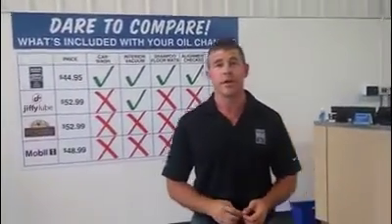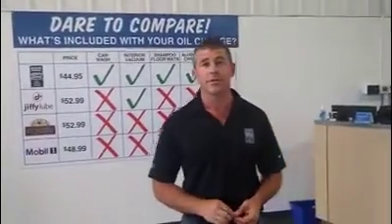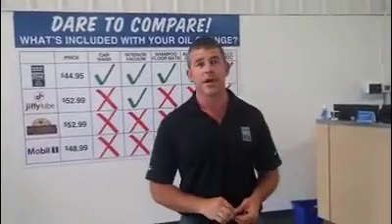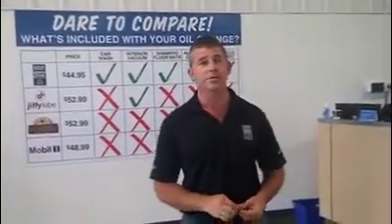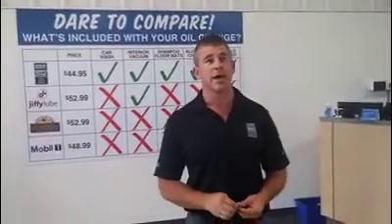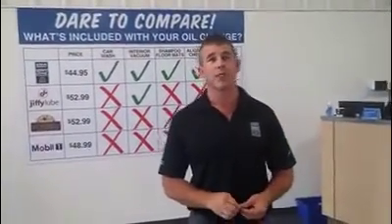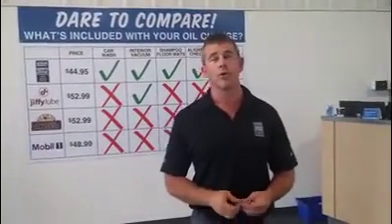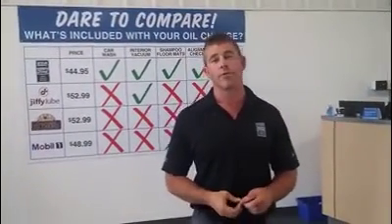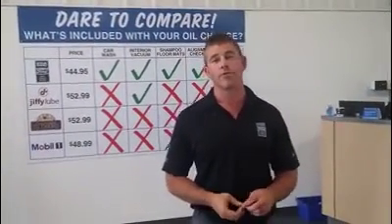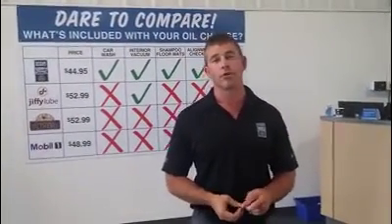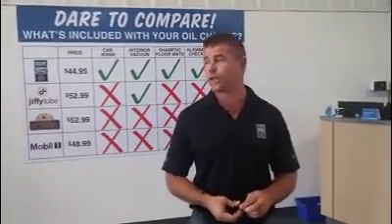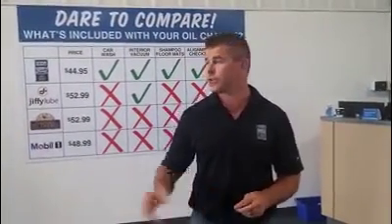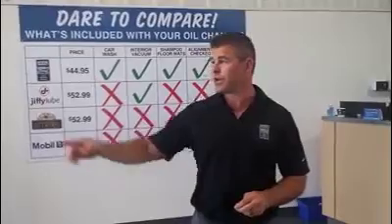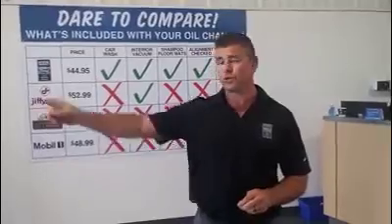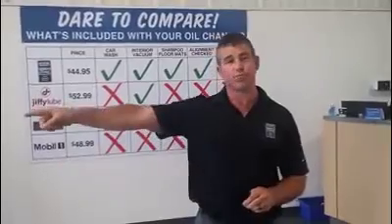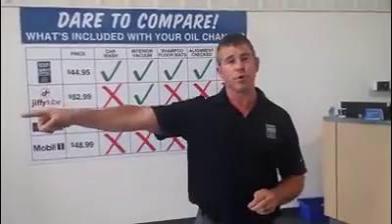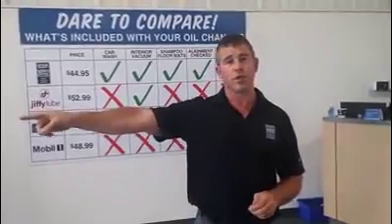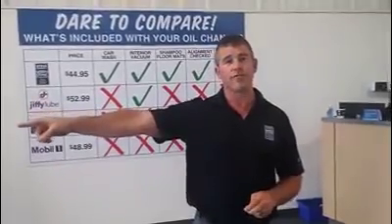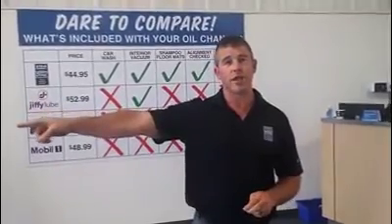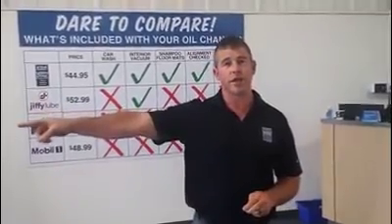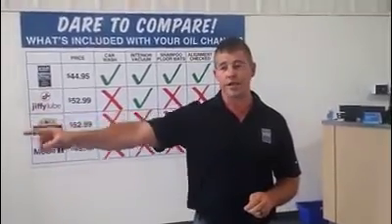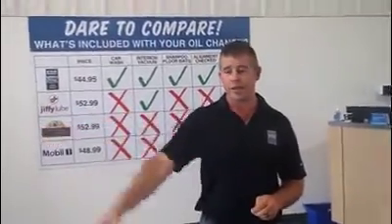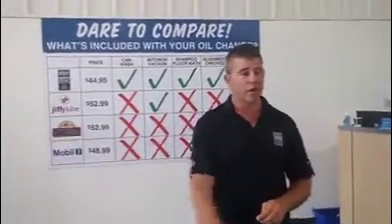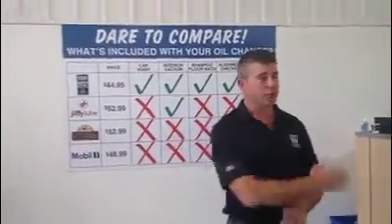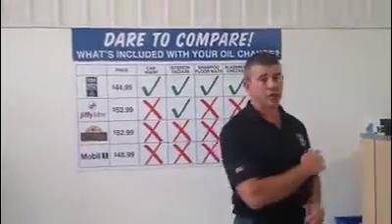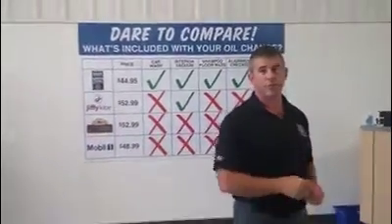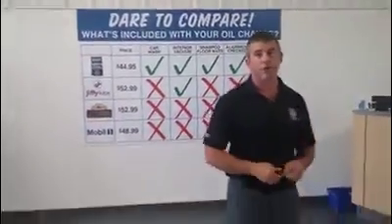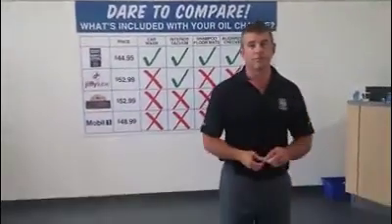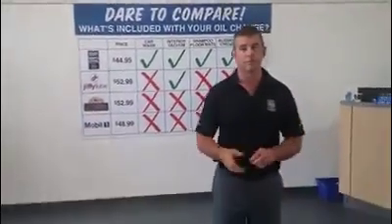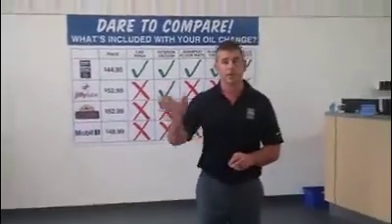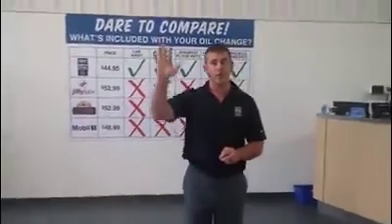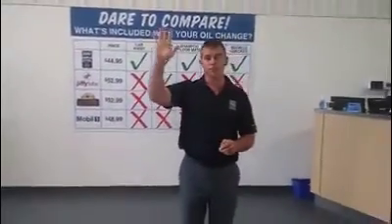Anyways guys, when you come in for an oil change, just pull into the left-hand lane and you know what to do from there. Thank you.